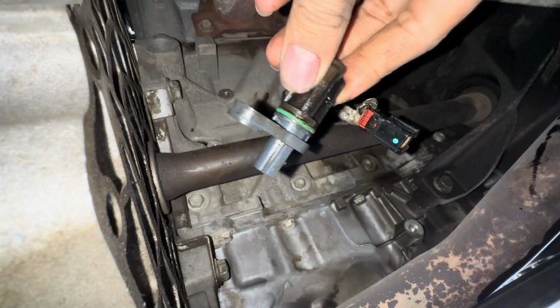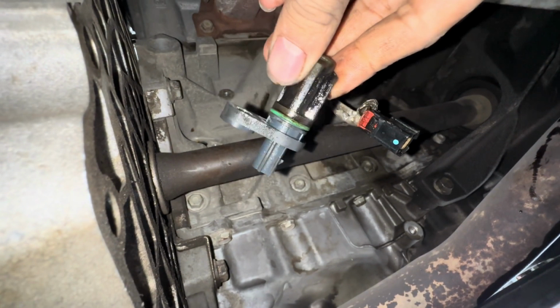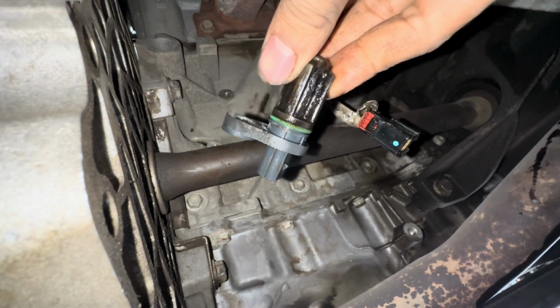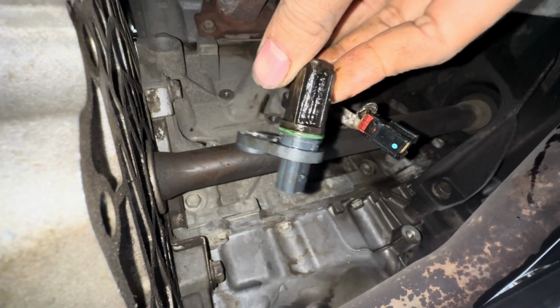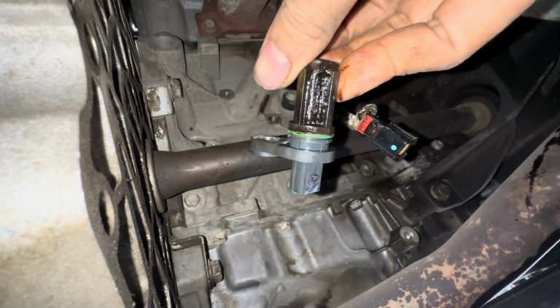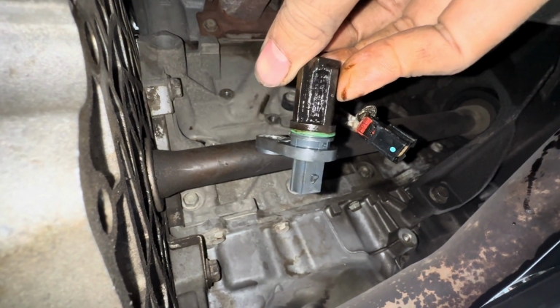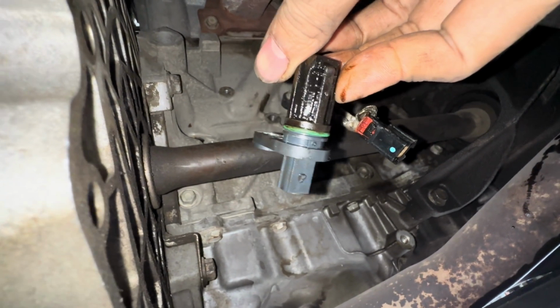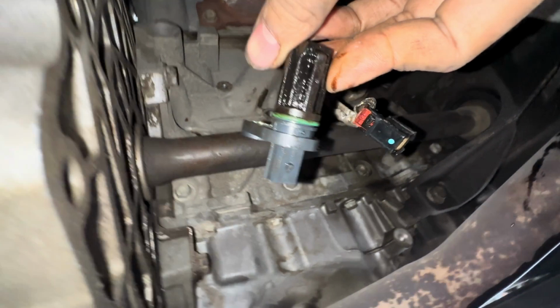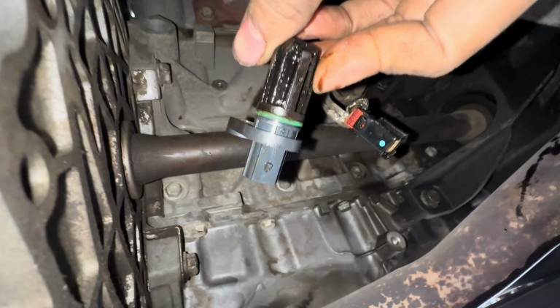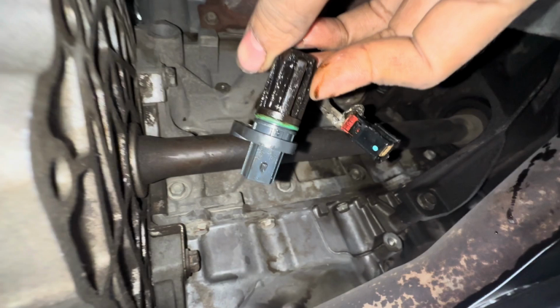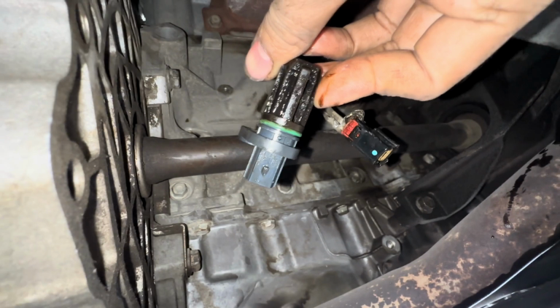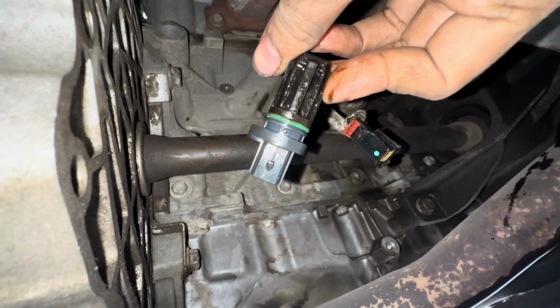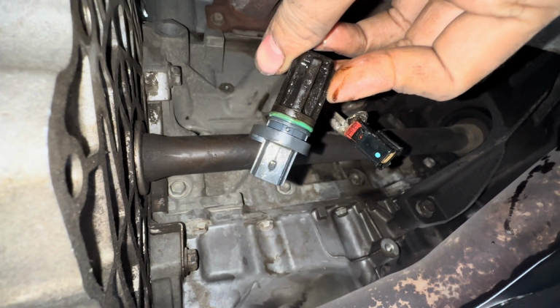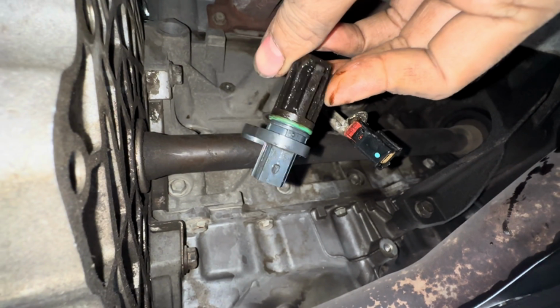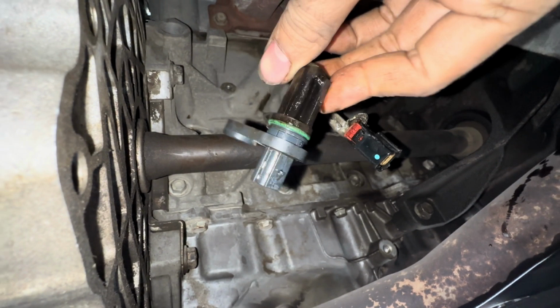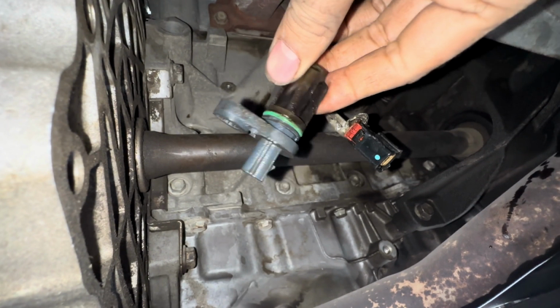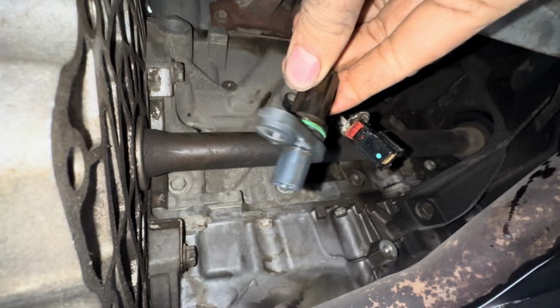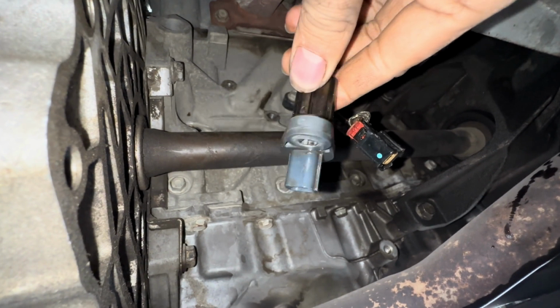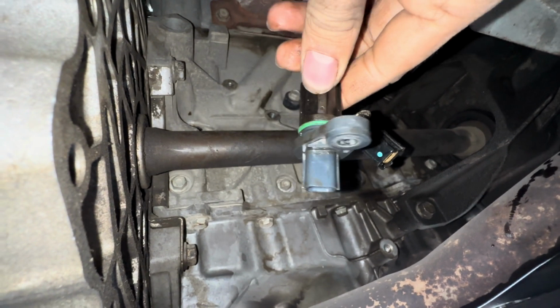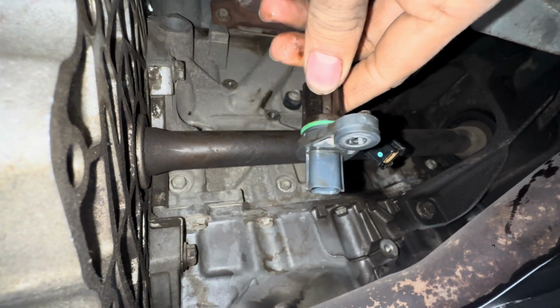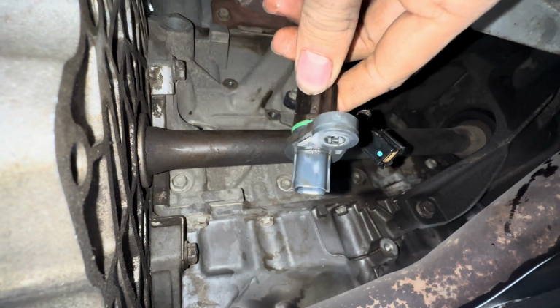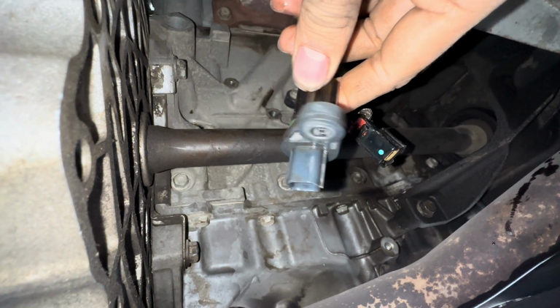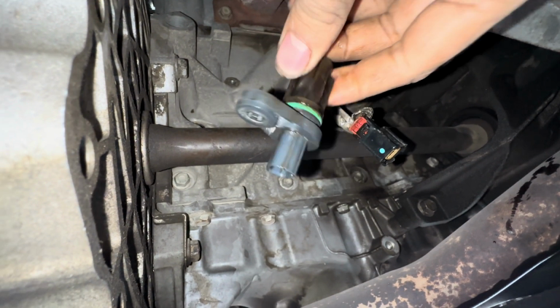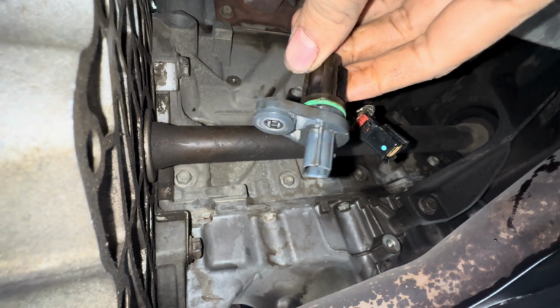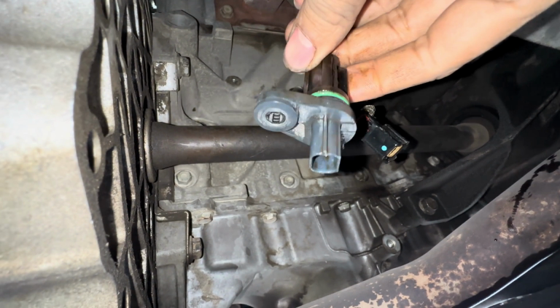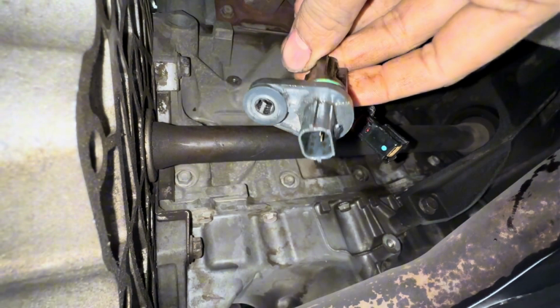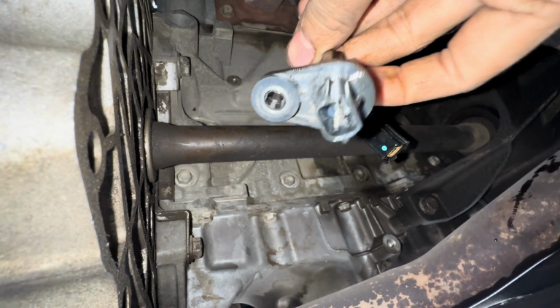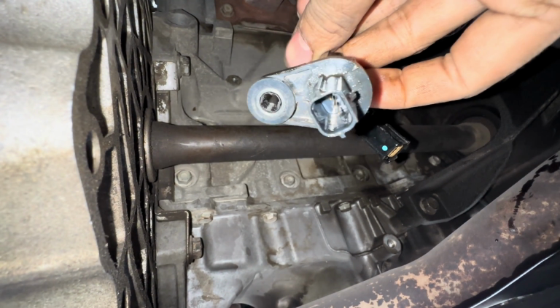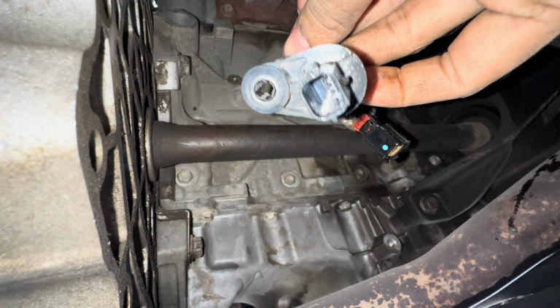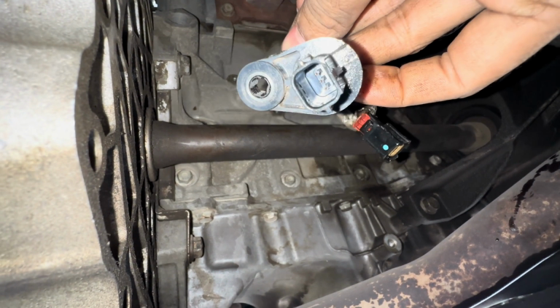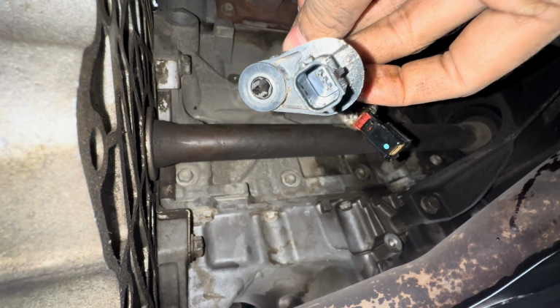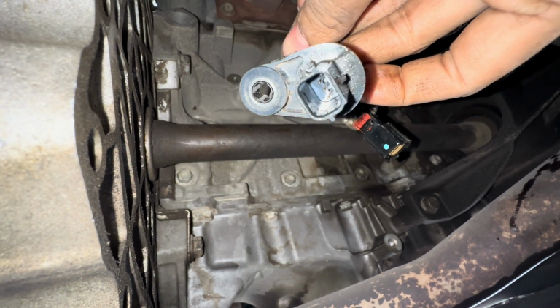This is how the sensor looks in most vehicles. Make sure it is not broken.